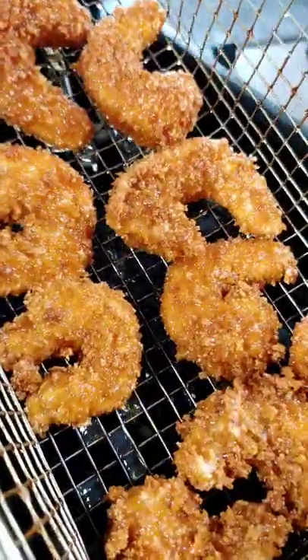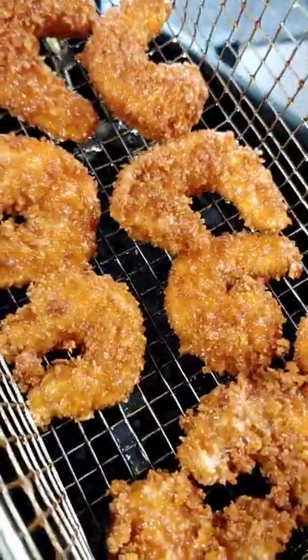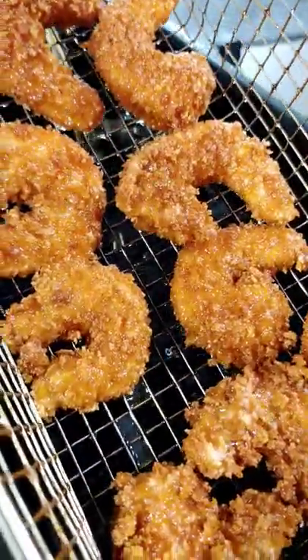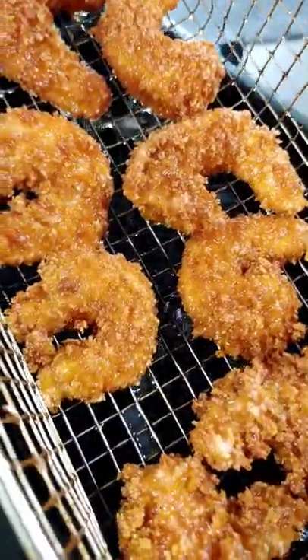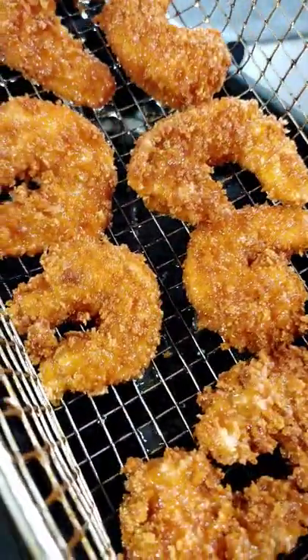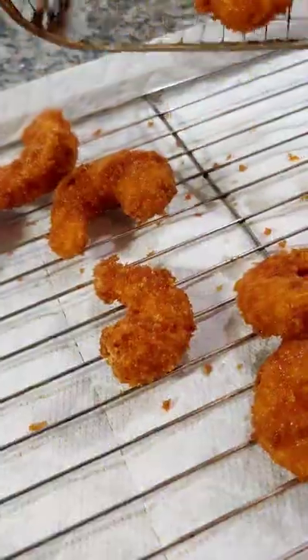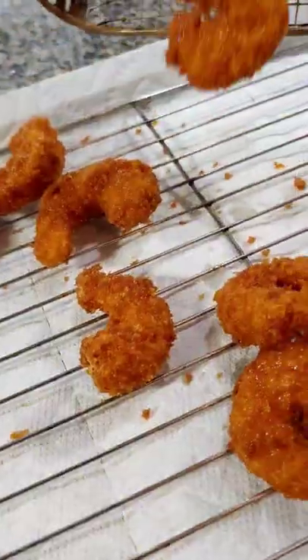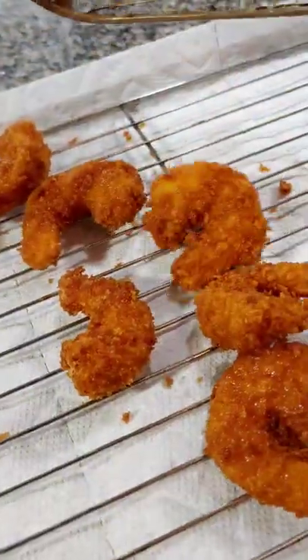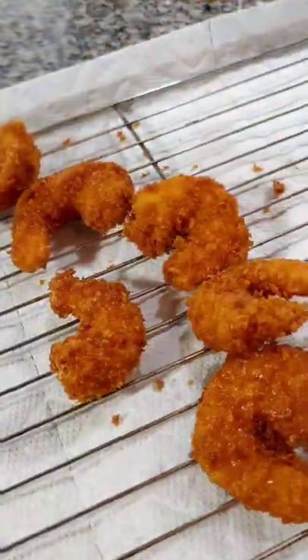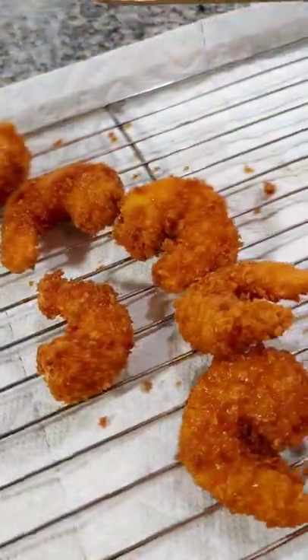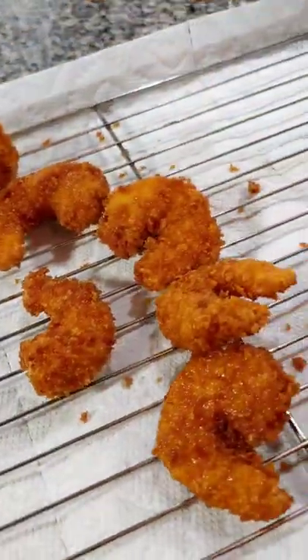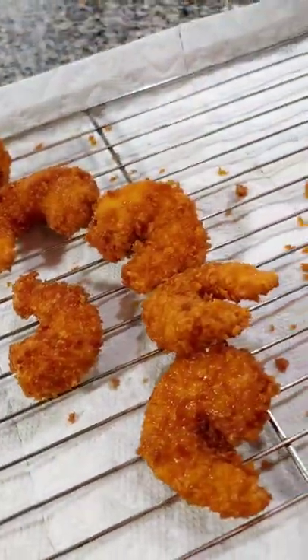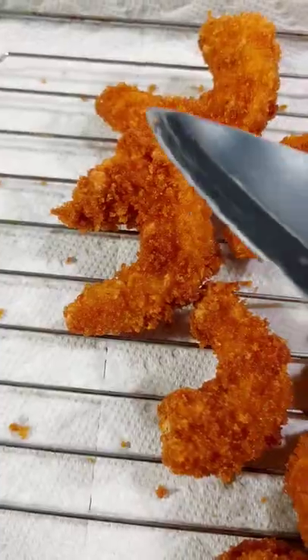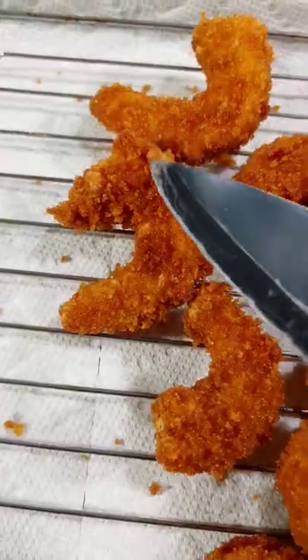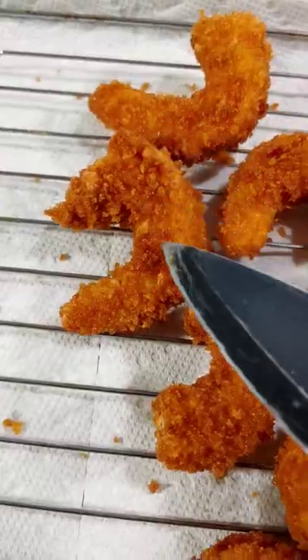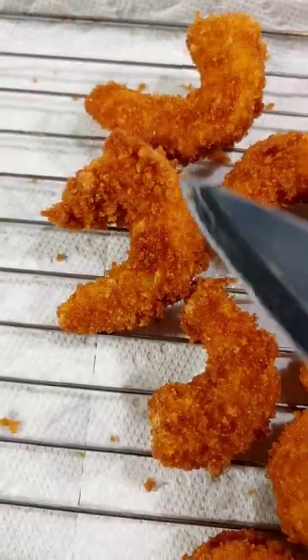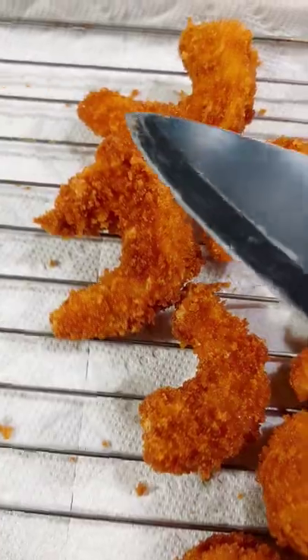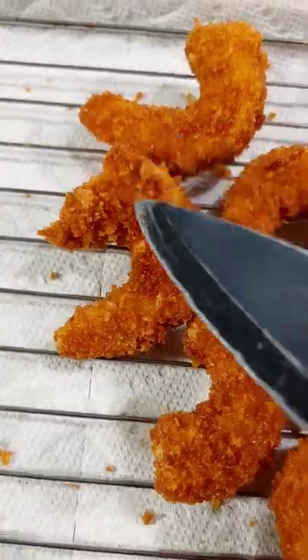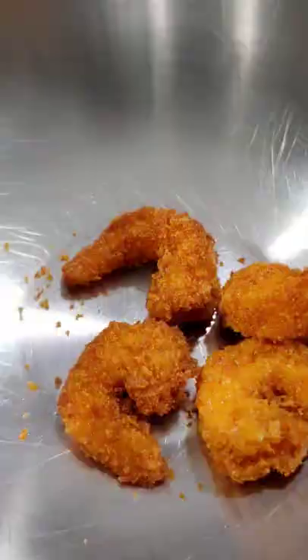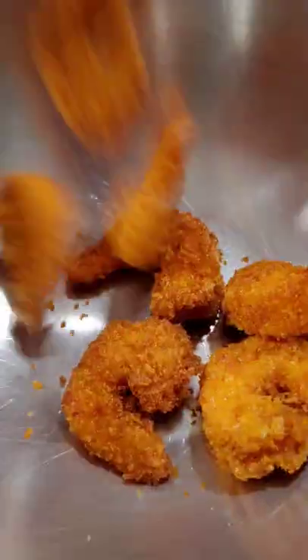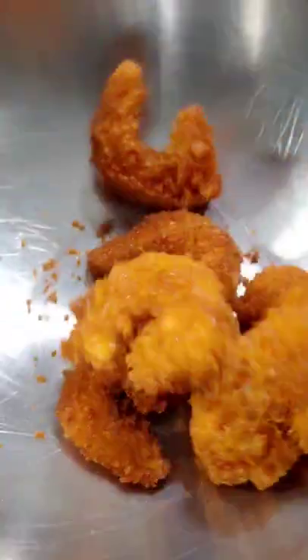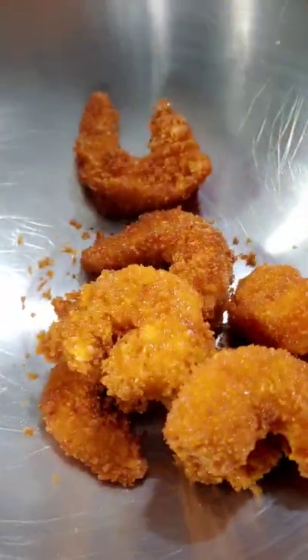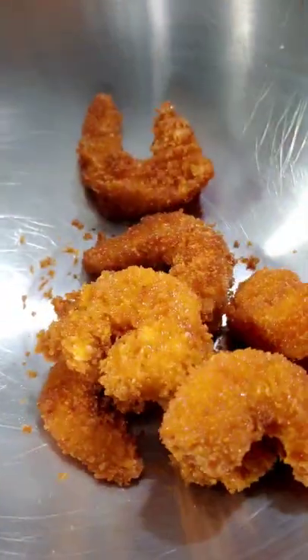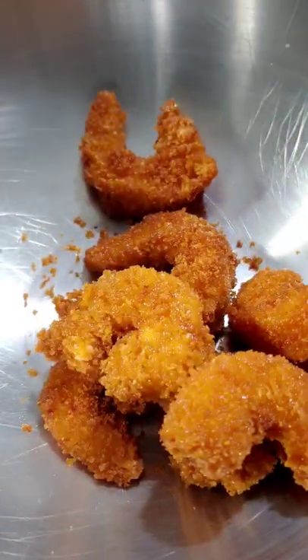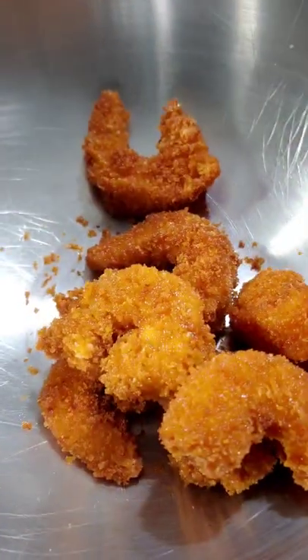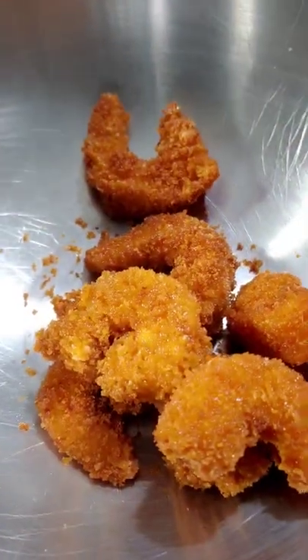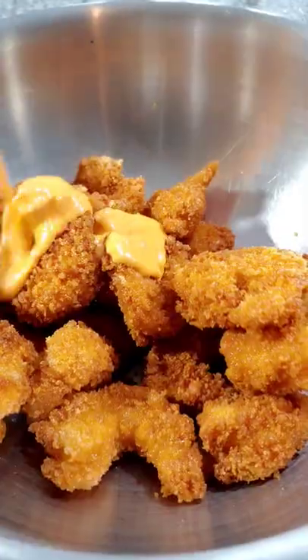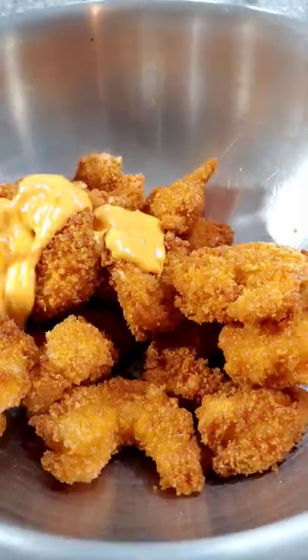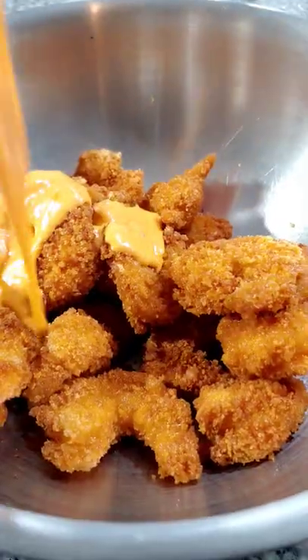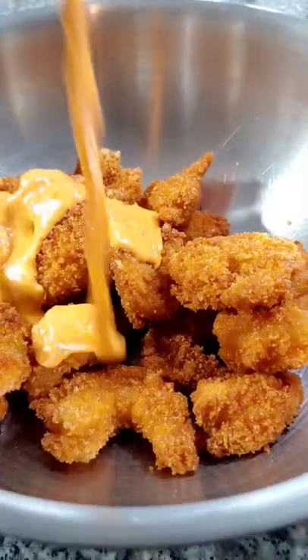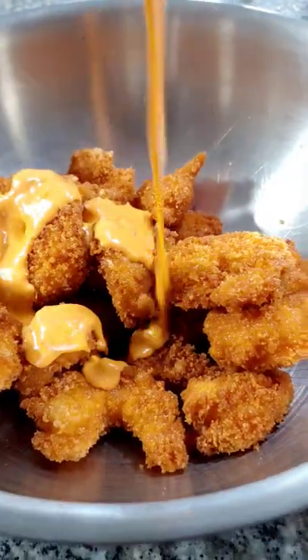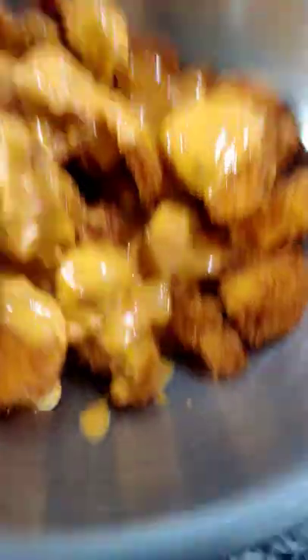Up and onto a wire rack. Toss them in a bowl, pour your sauce.